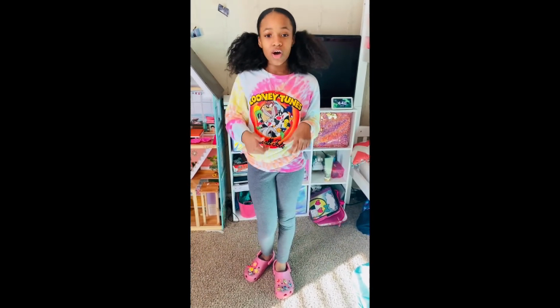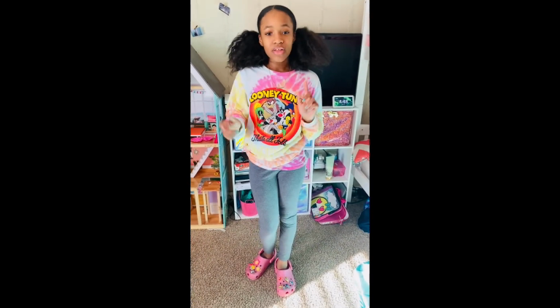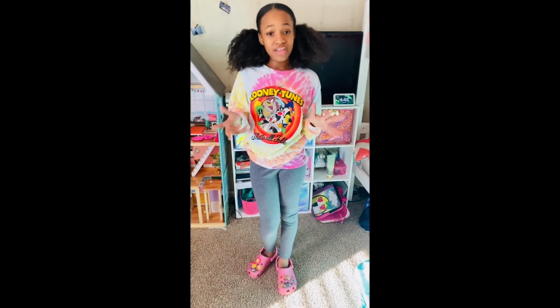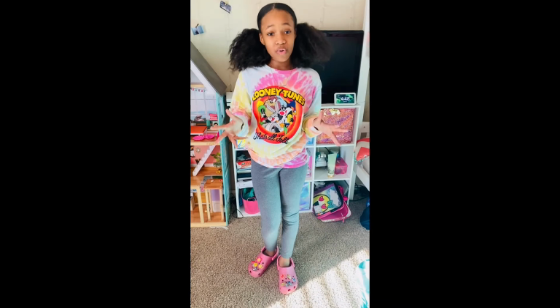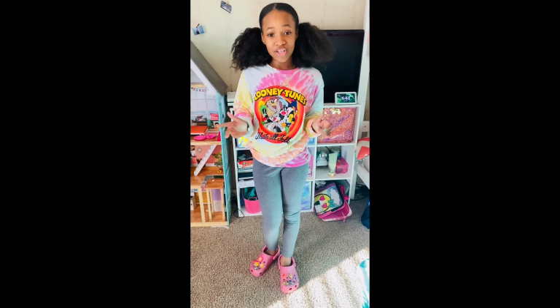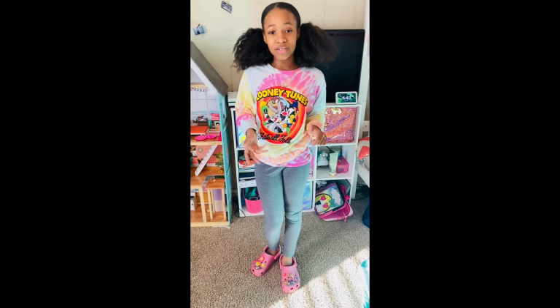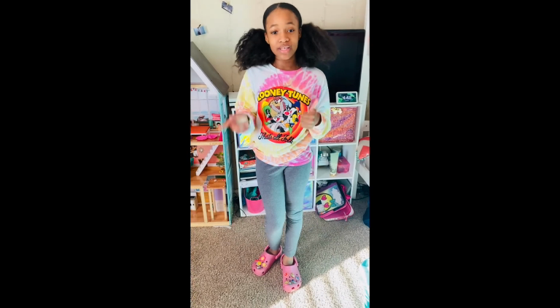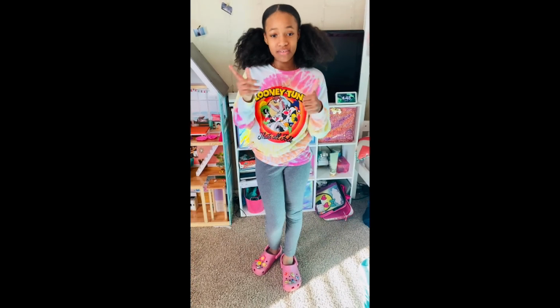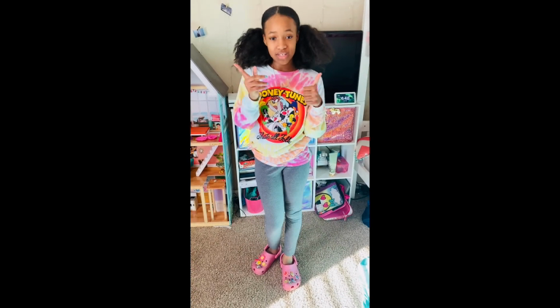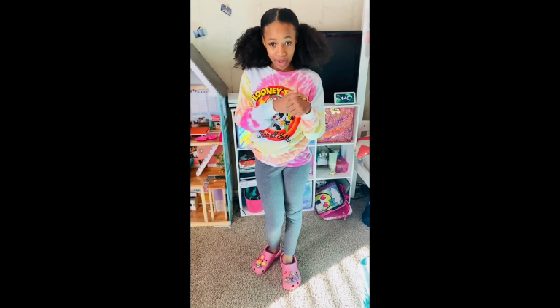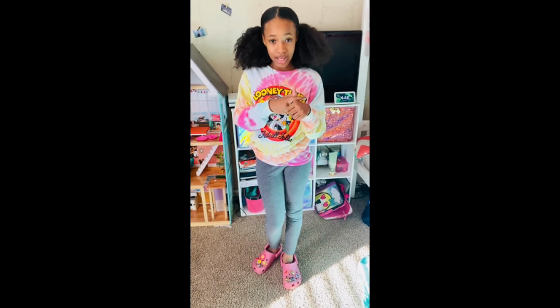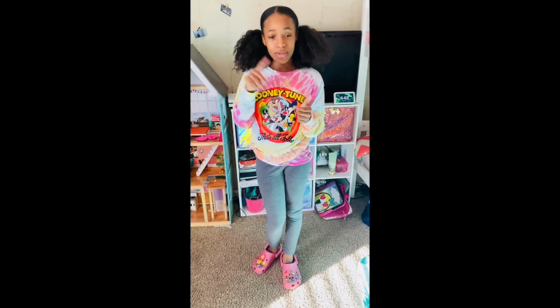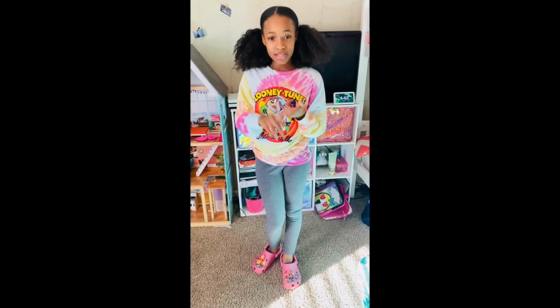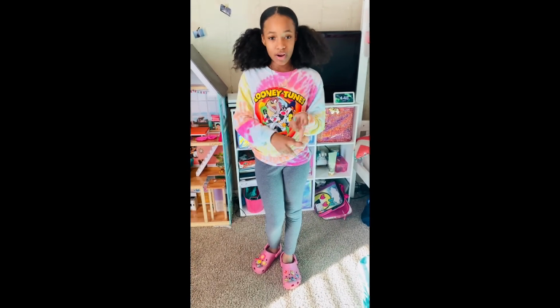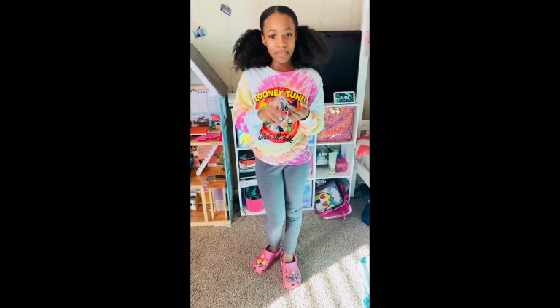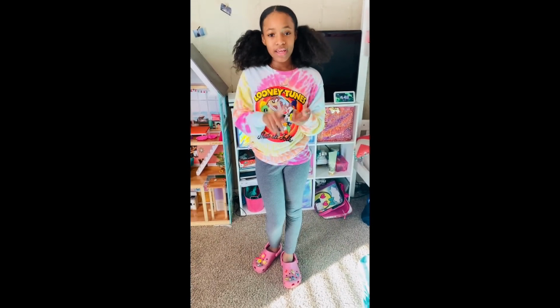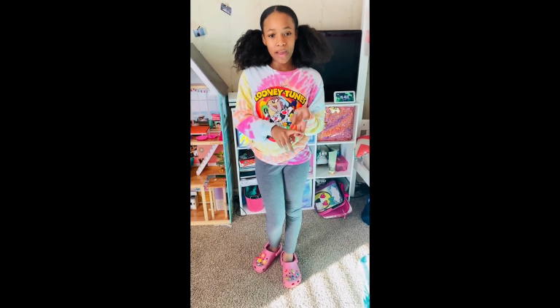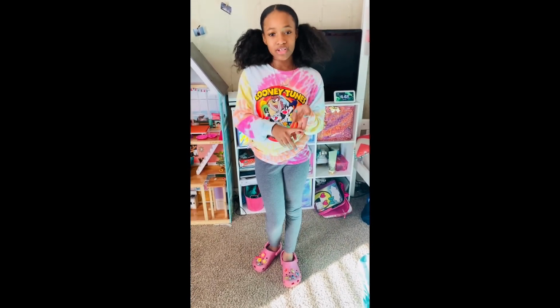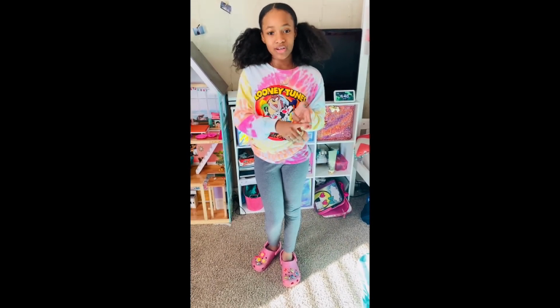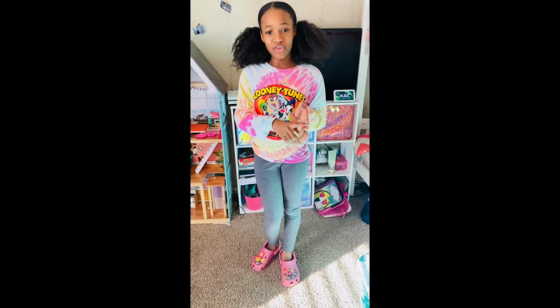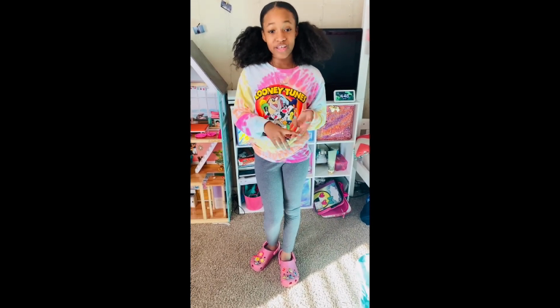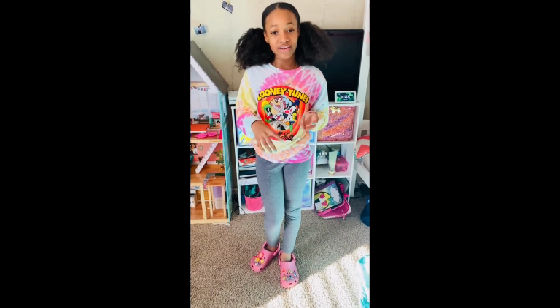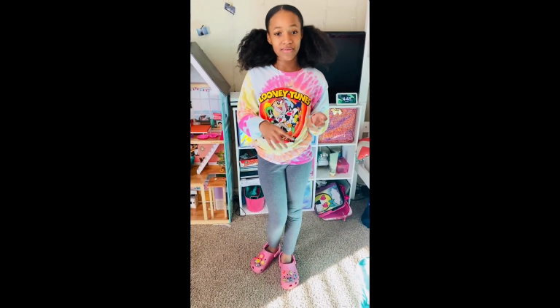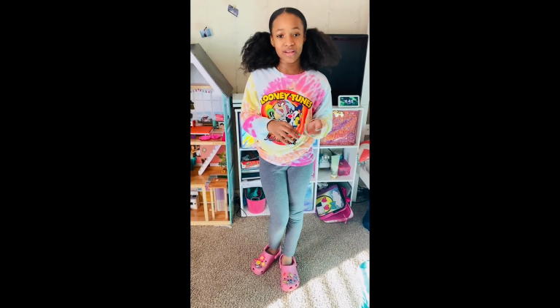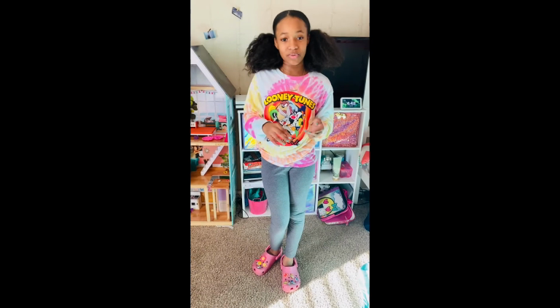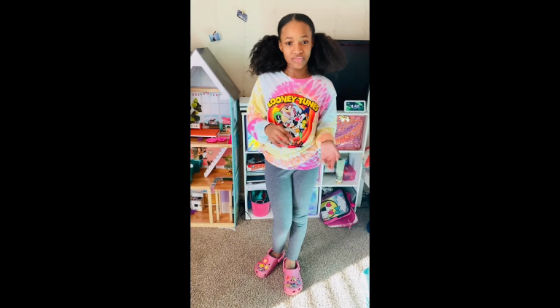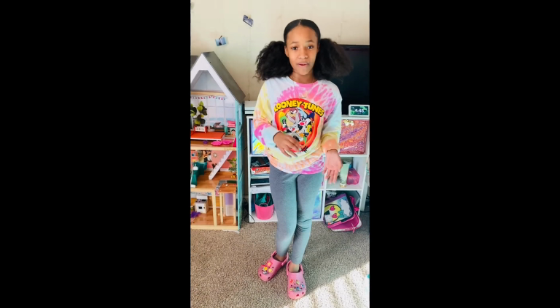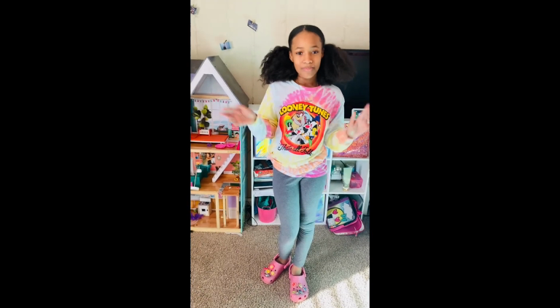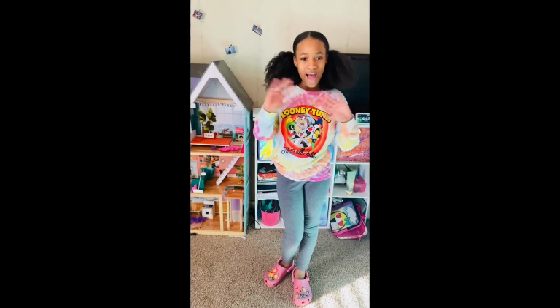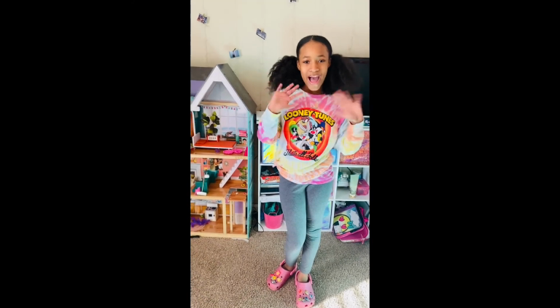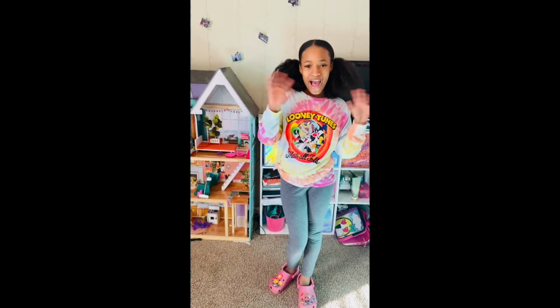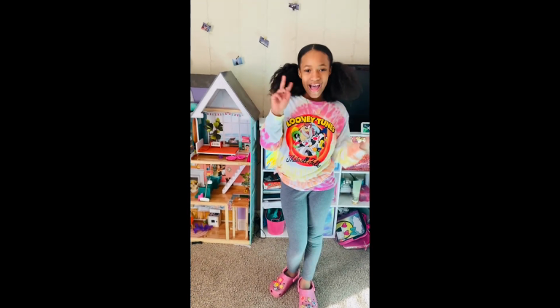I hope you guys like it because I do. Thank you for watching — please give this a thumbs up, subscribe, and hit that bell so you get a notification every time we do a new video. Bye bye!